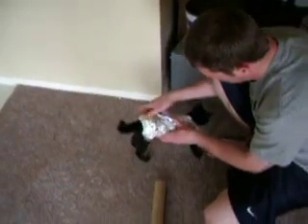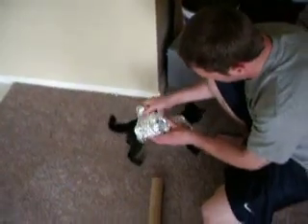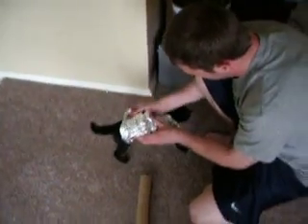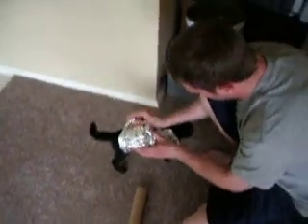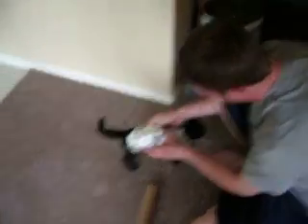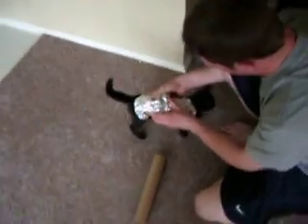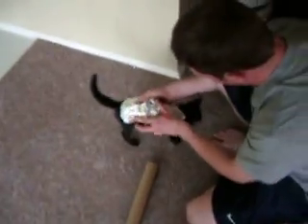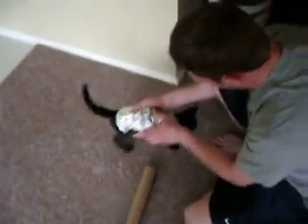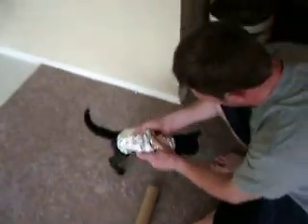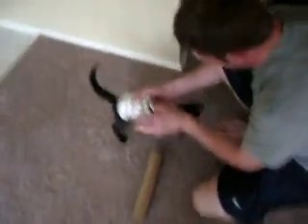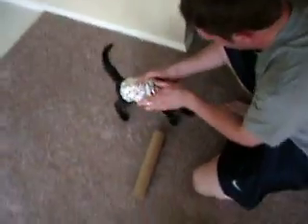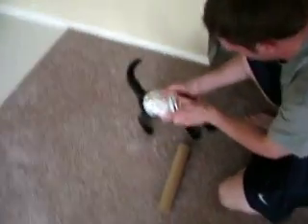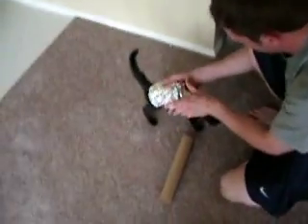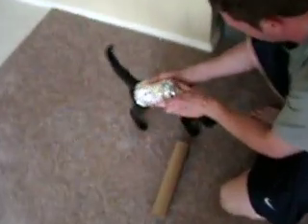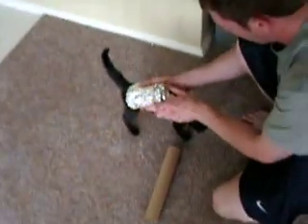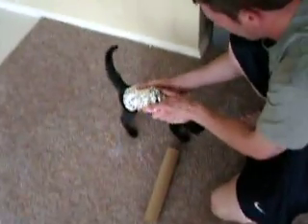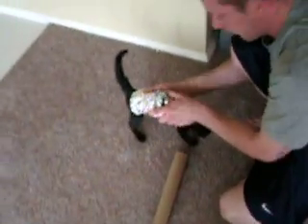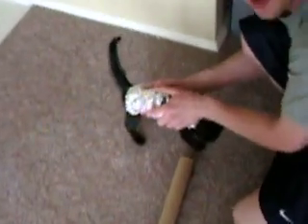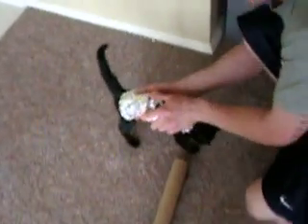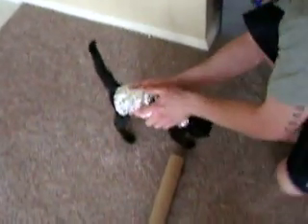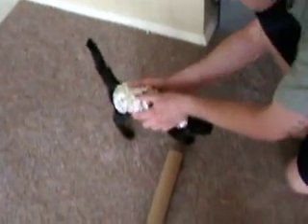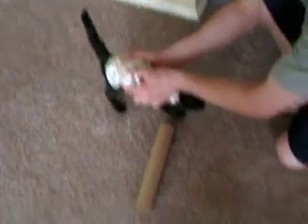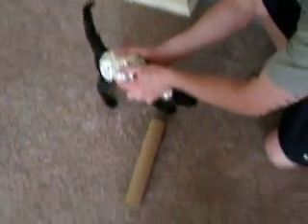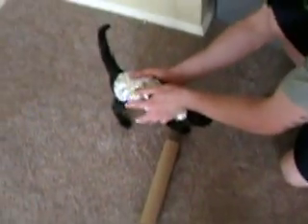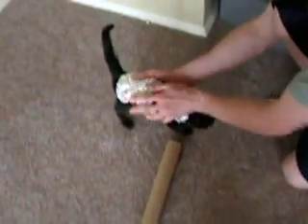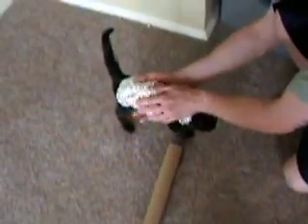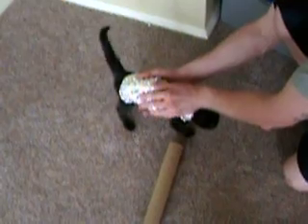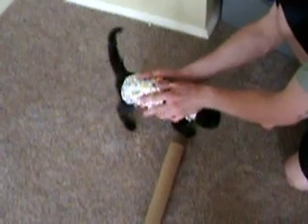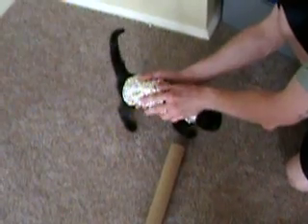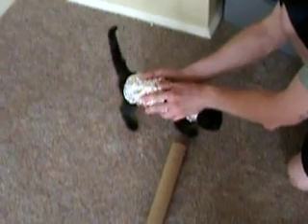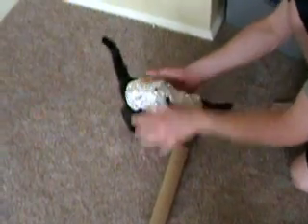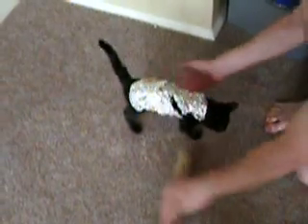Cat wrapped in tinfoil. Alright, ready? That's recording. It's recording.